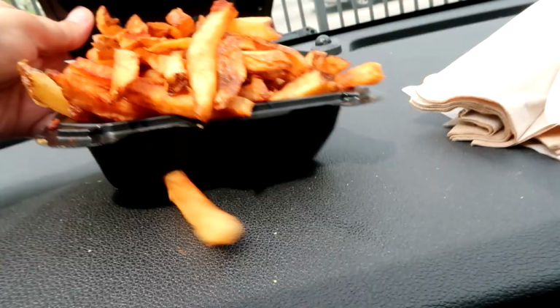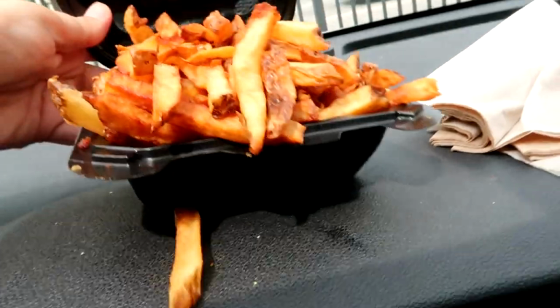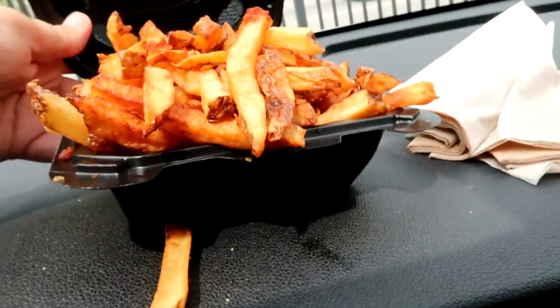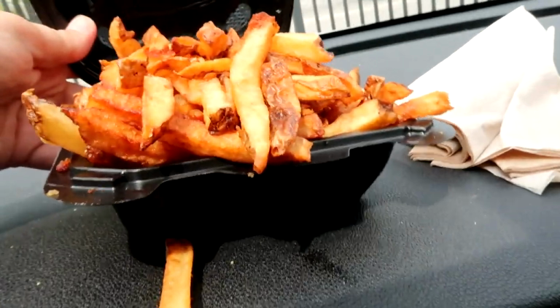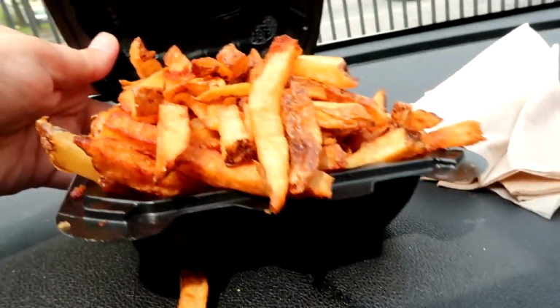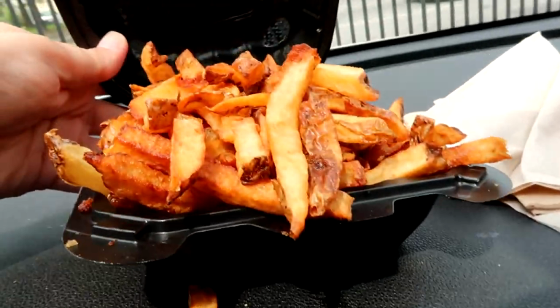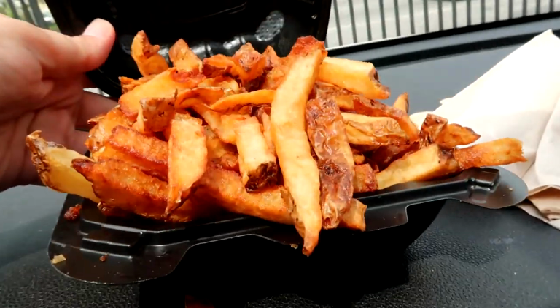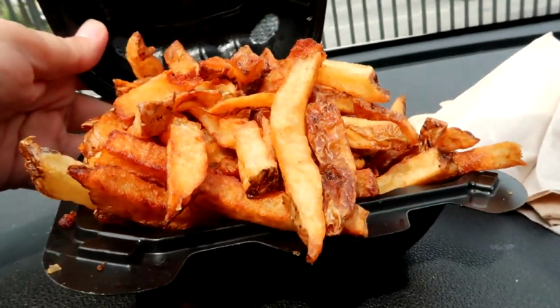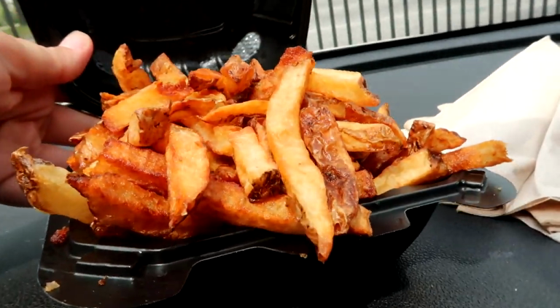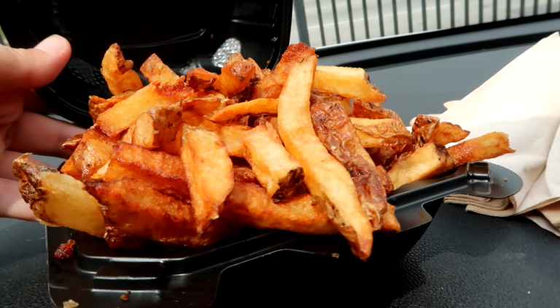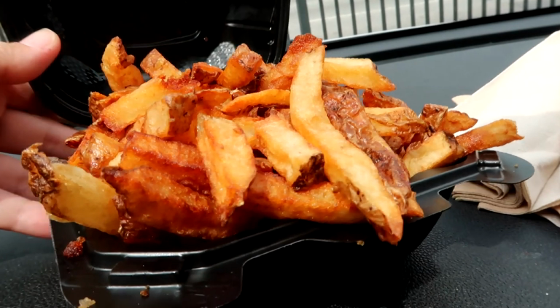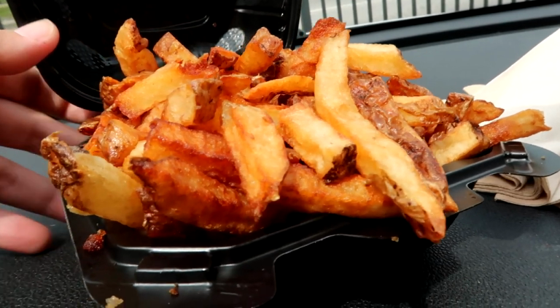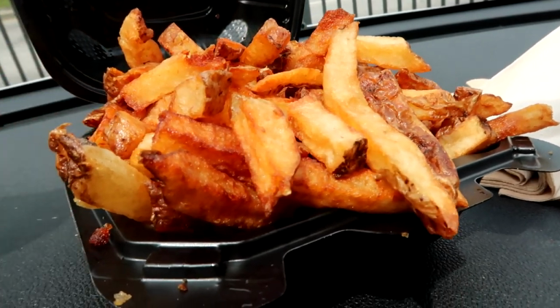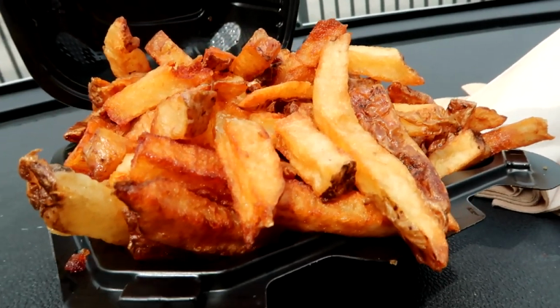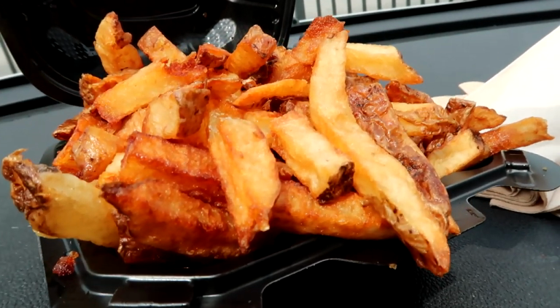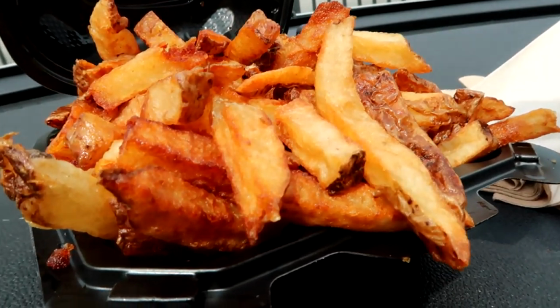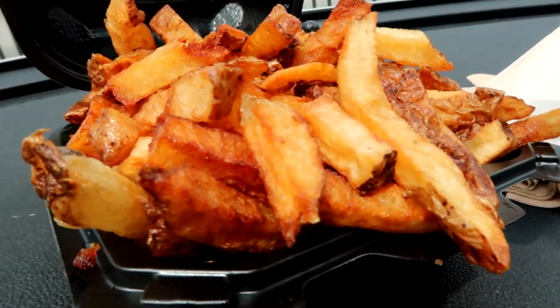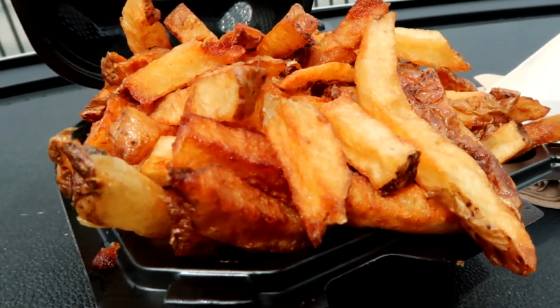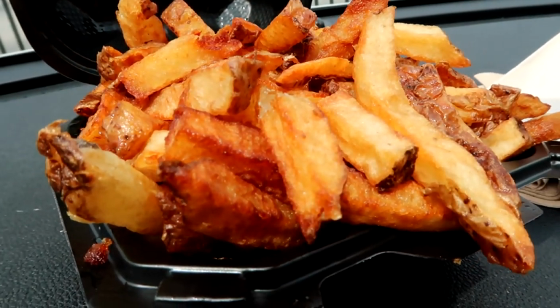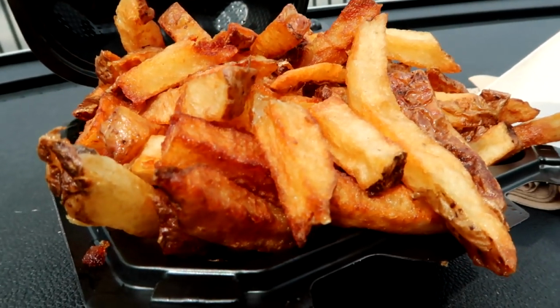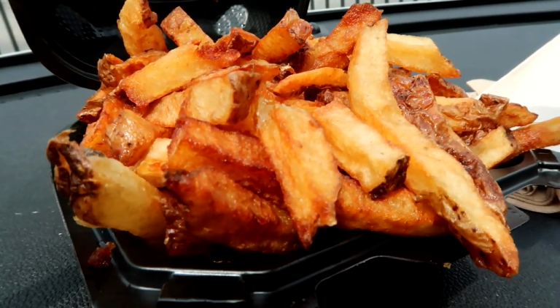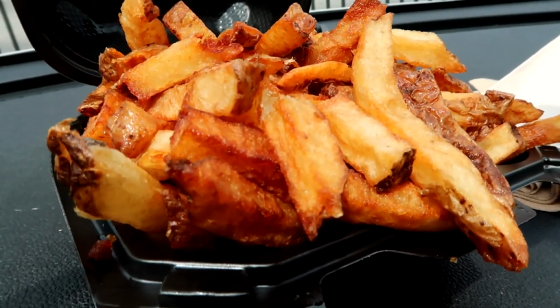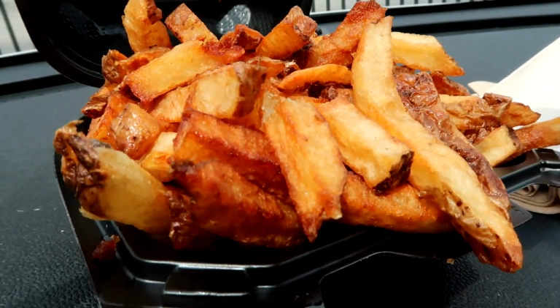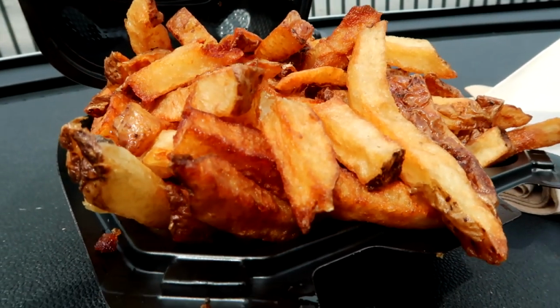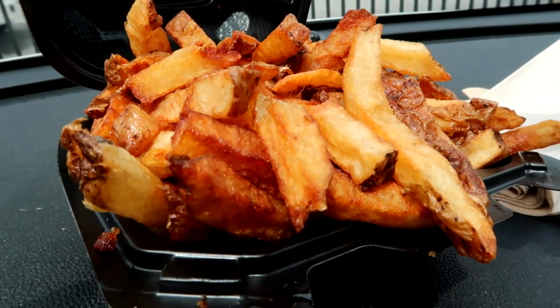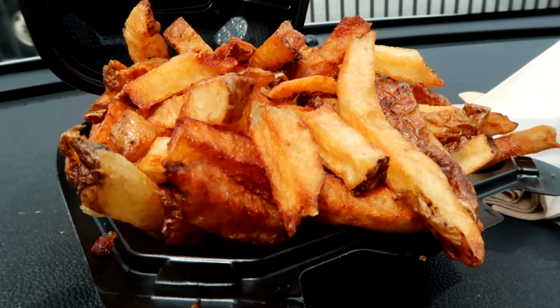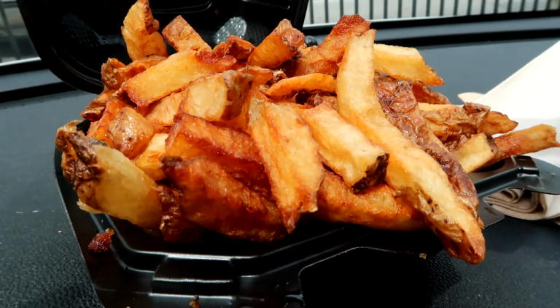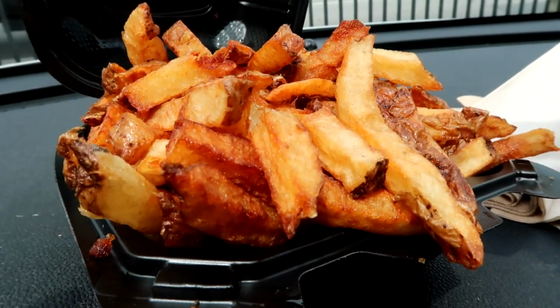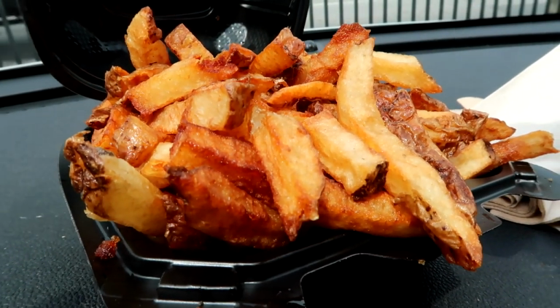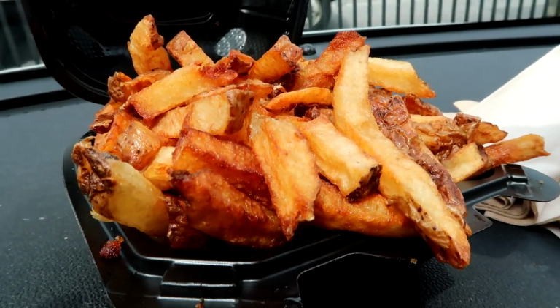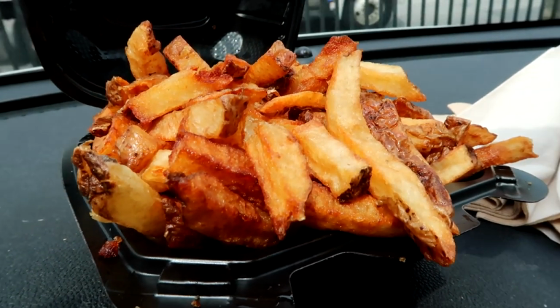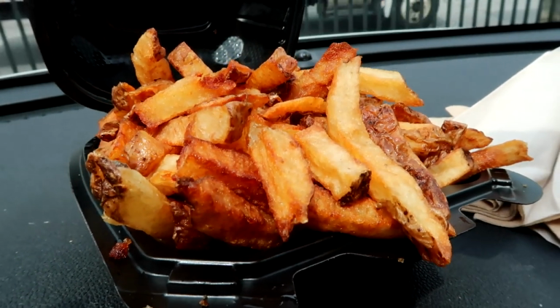We also got some of their fries. This is a small and it's huge.